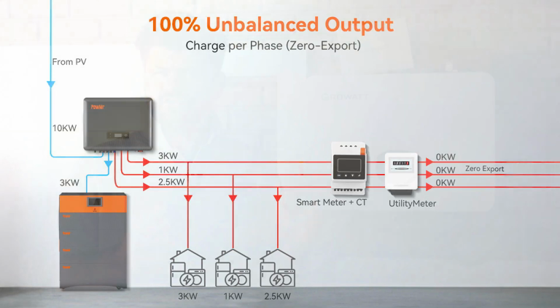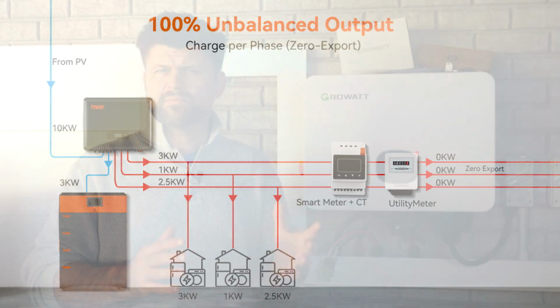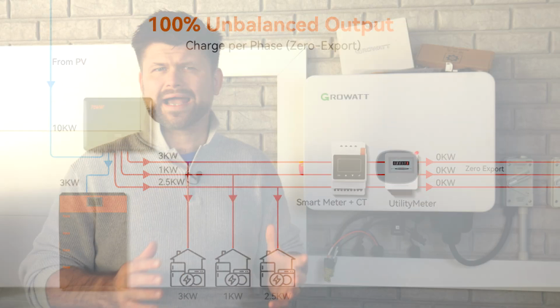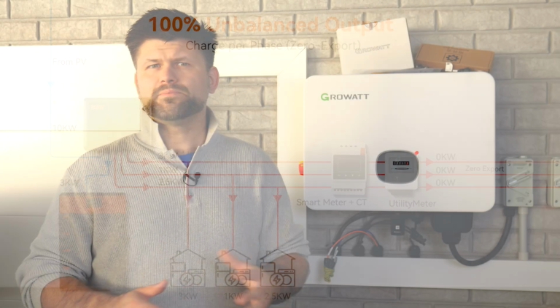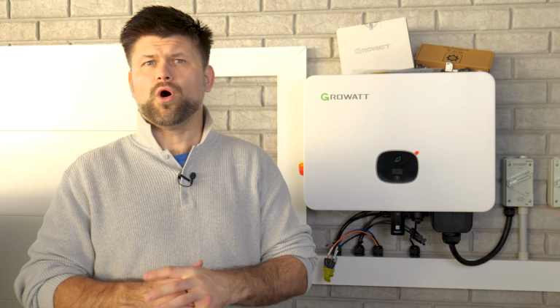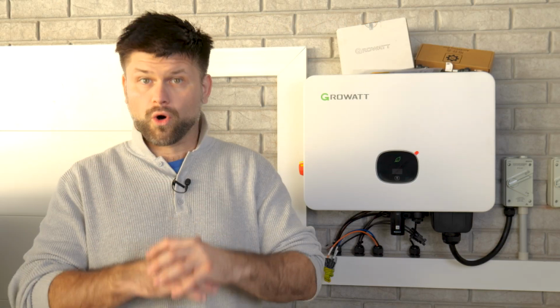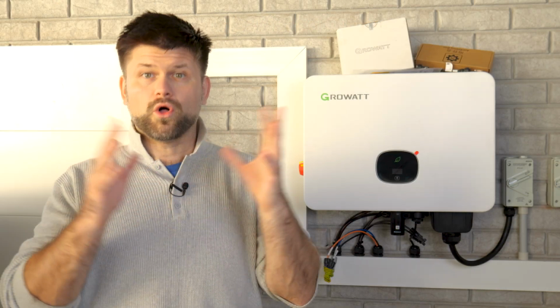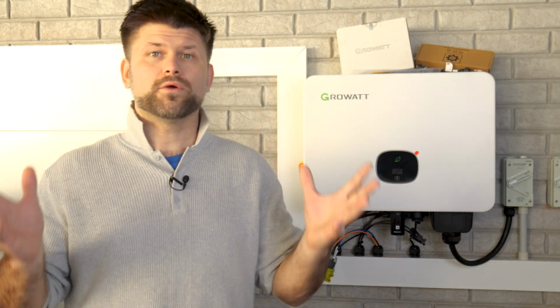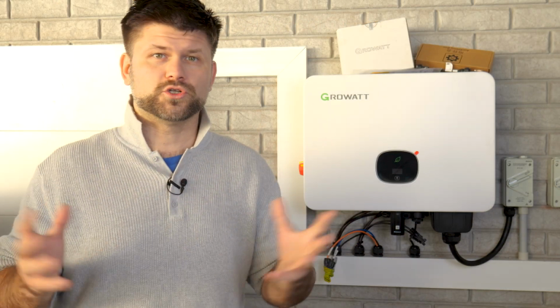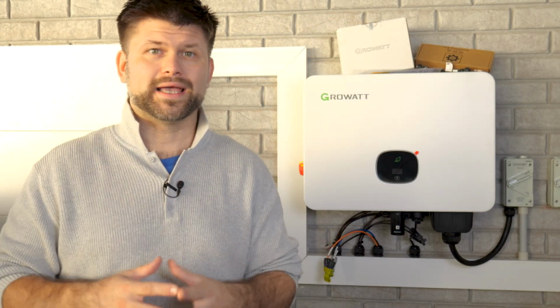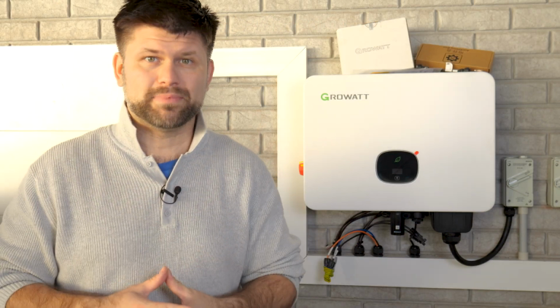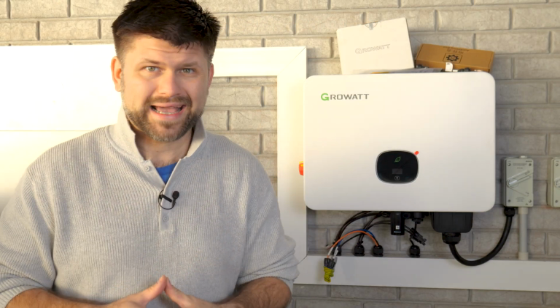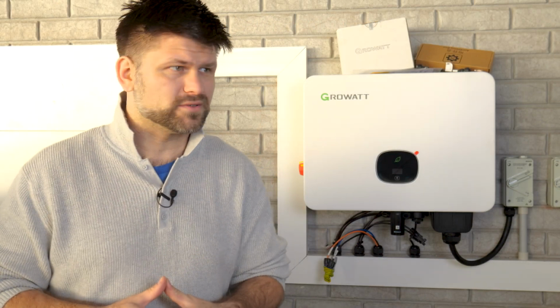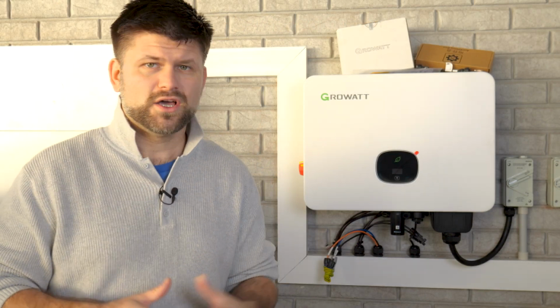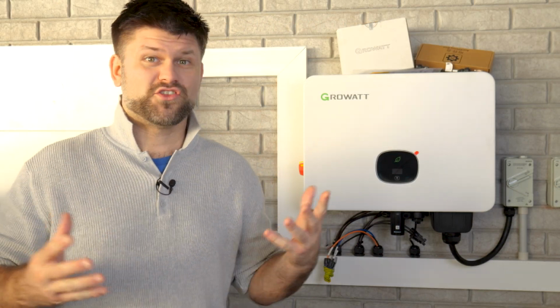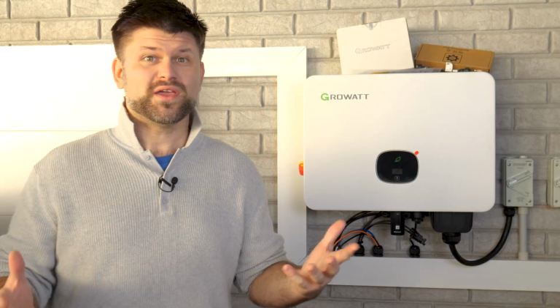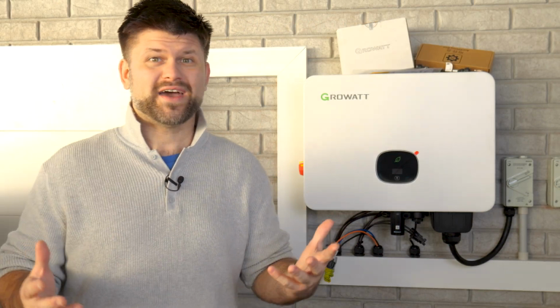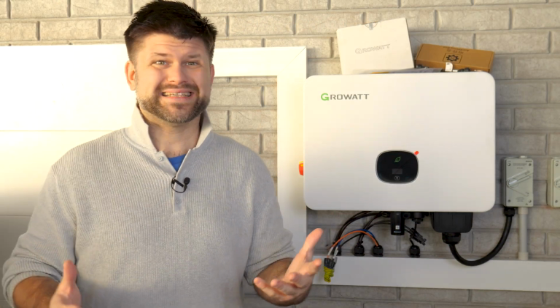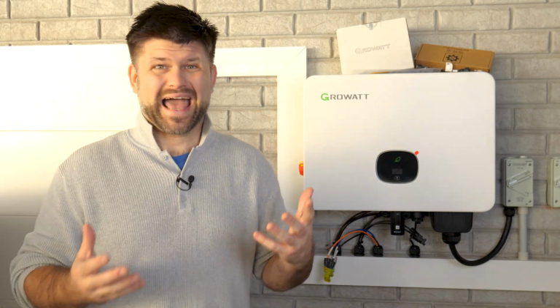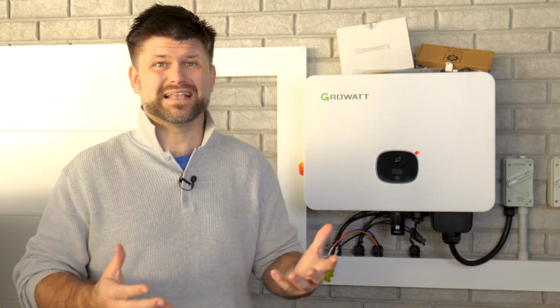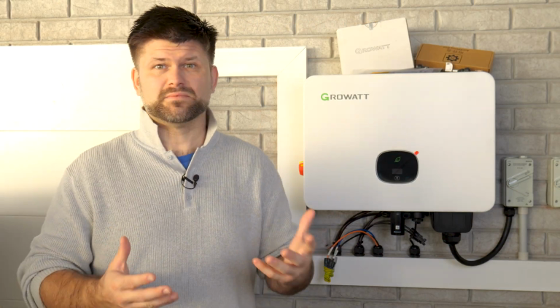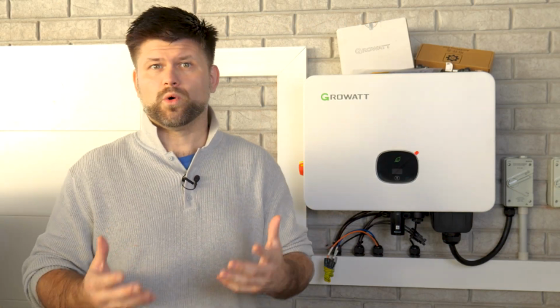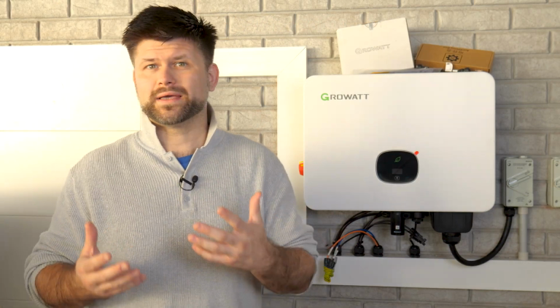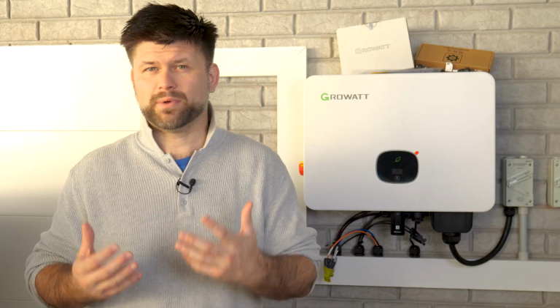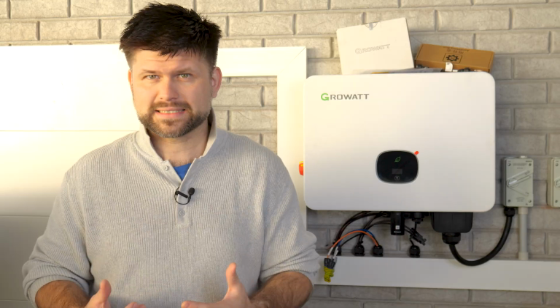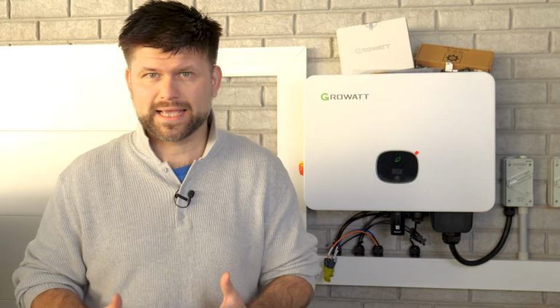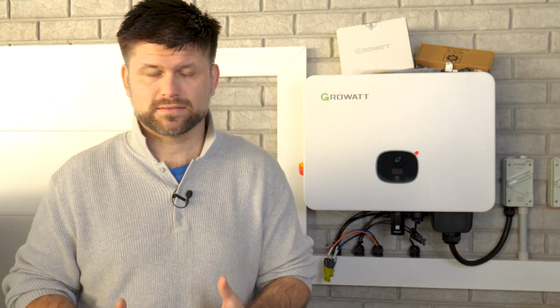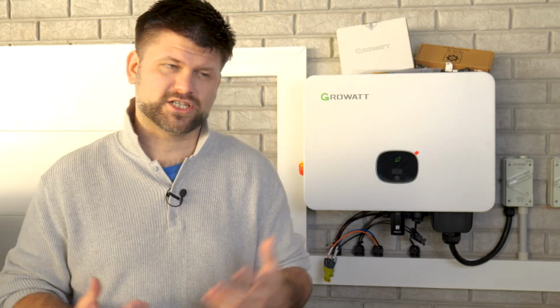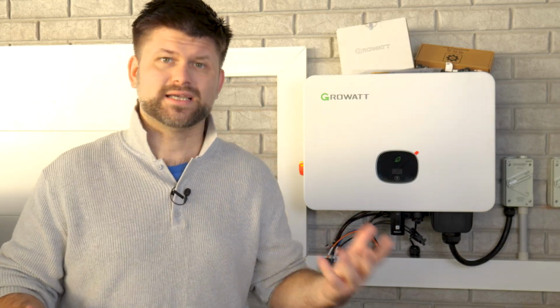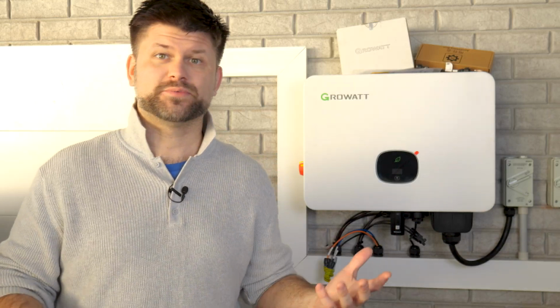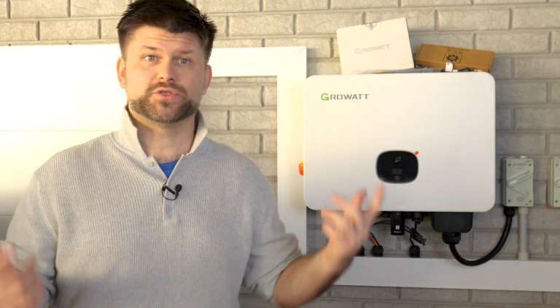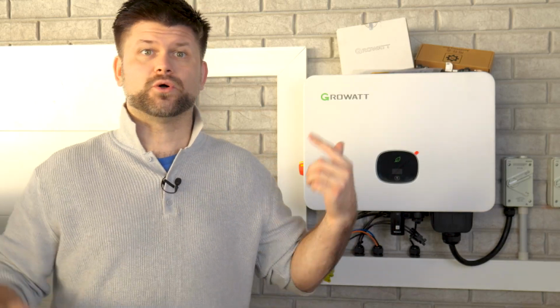If you want to back up your whole home during a blackout, three-phase adds more complexity and installation time.